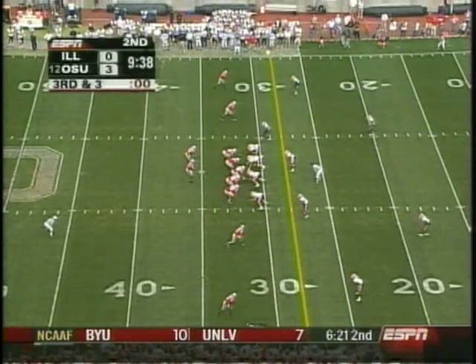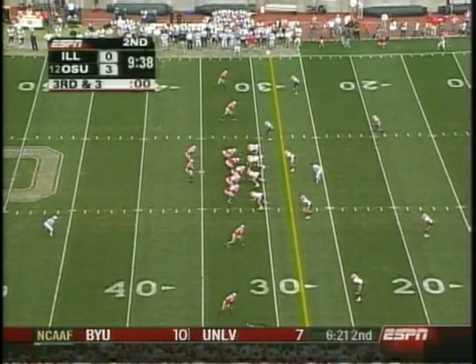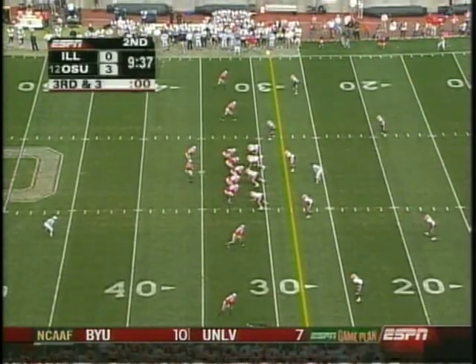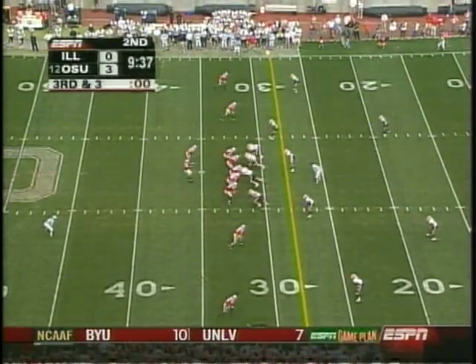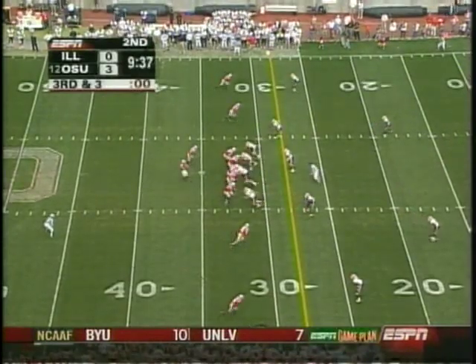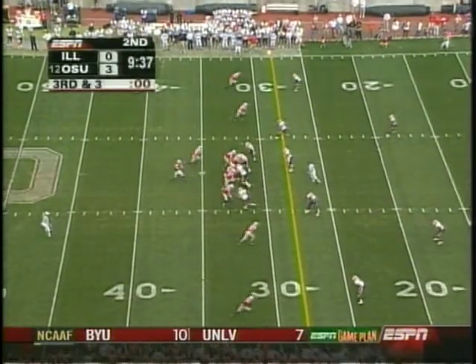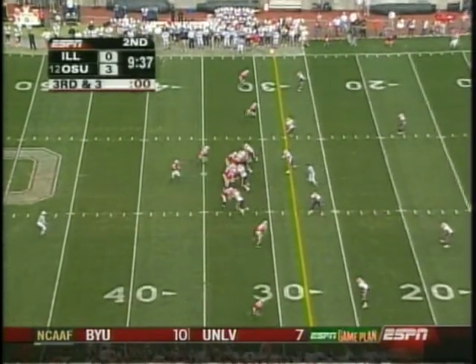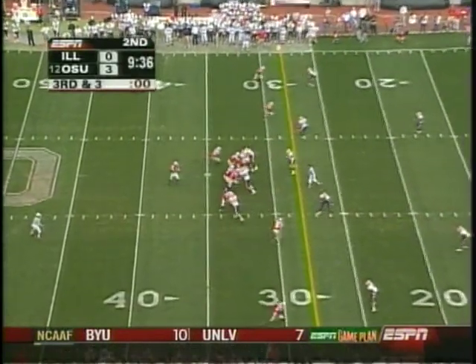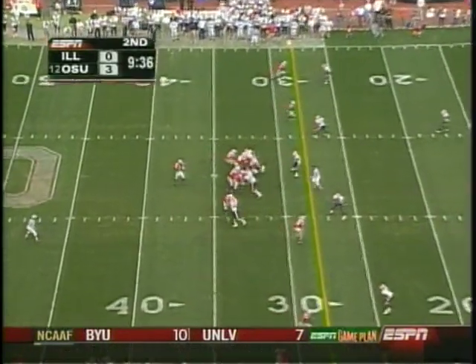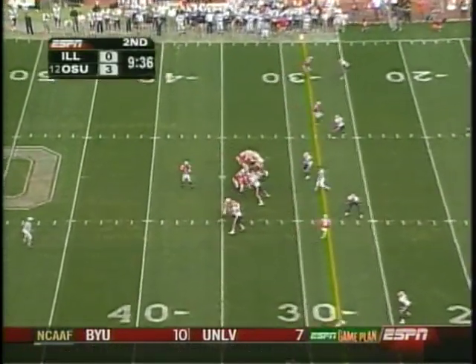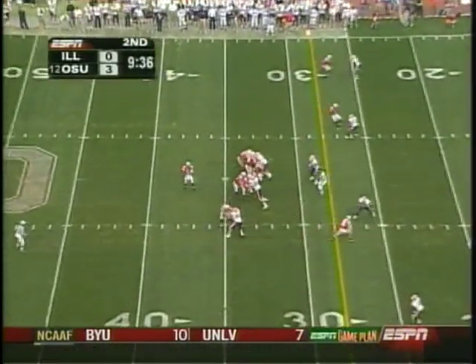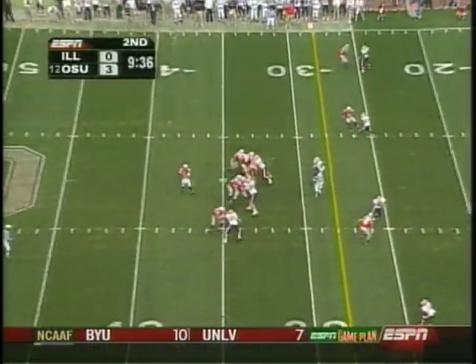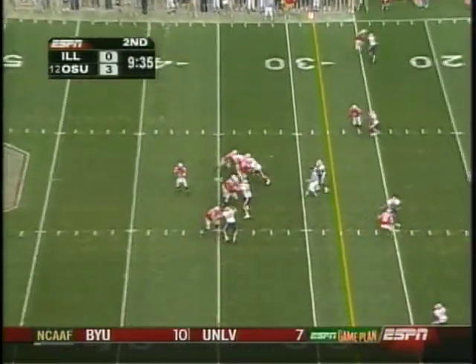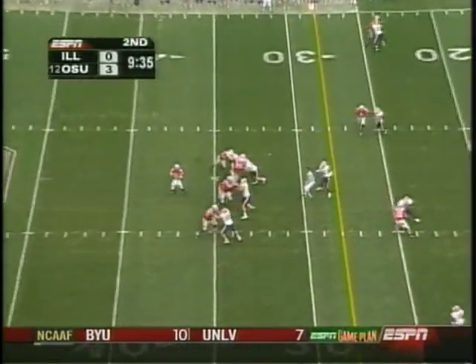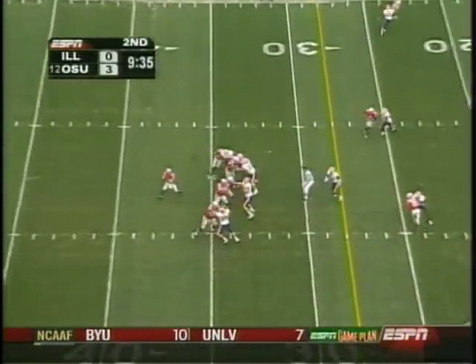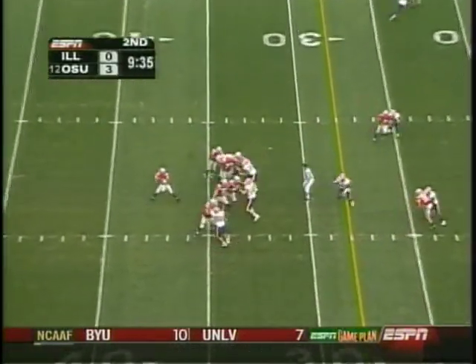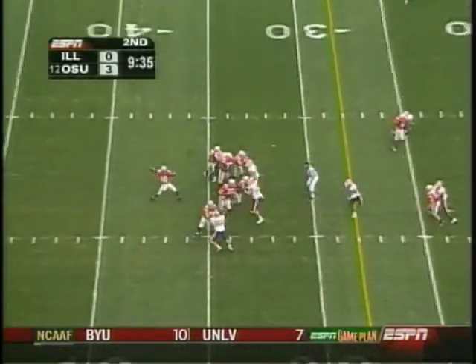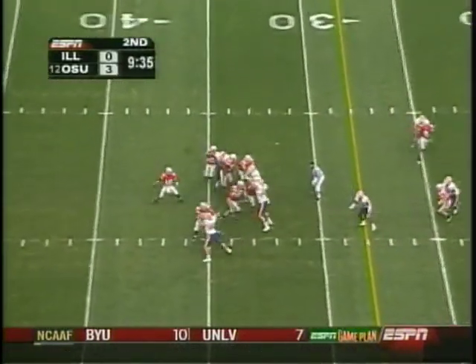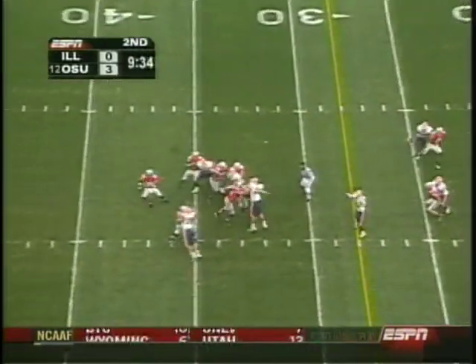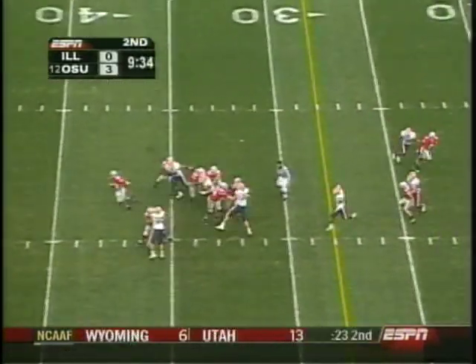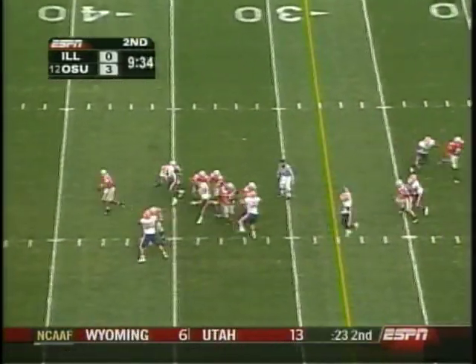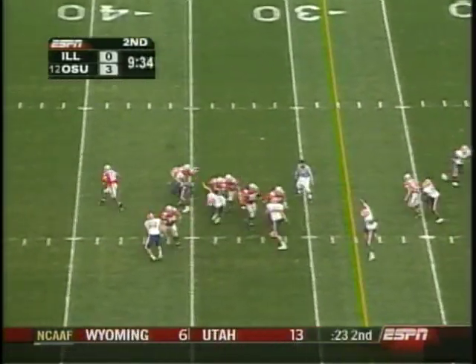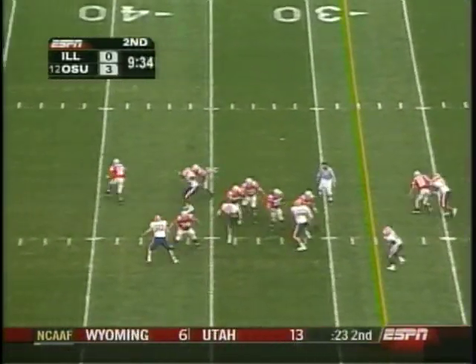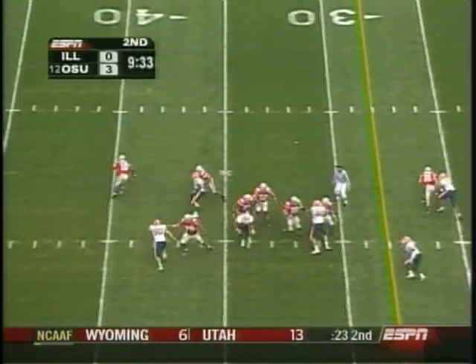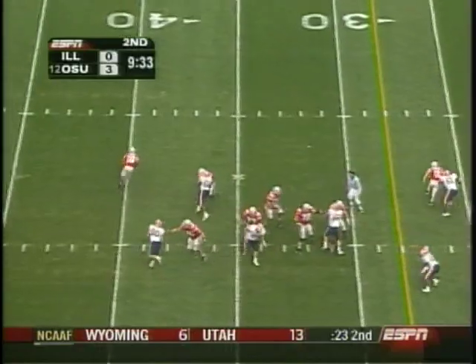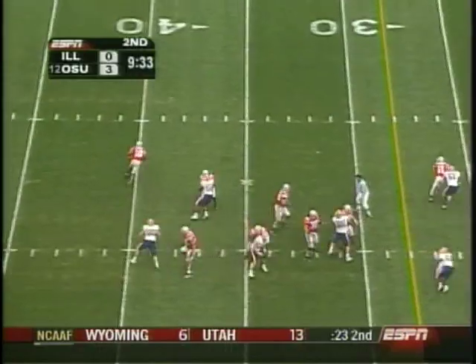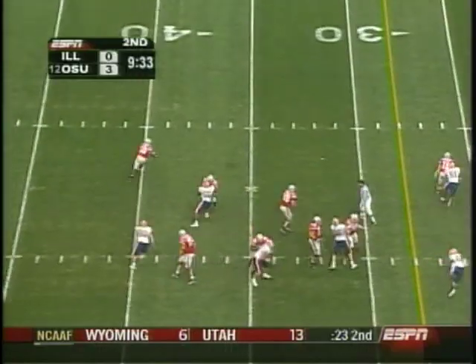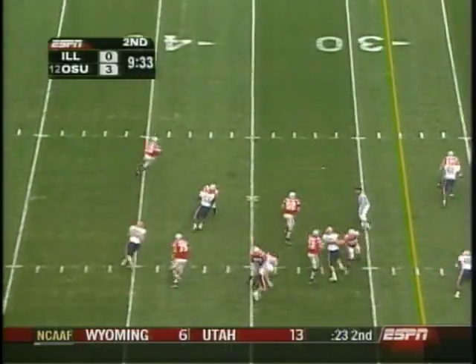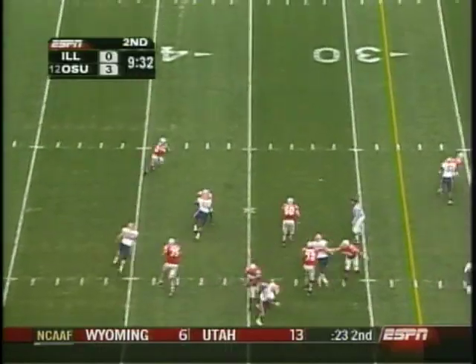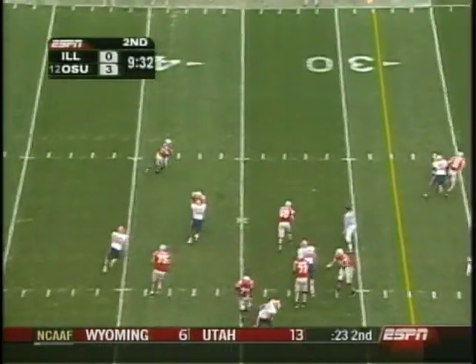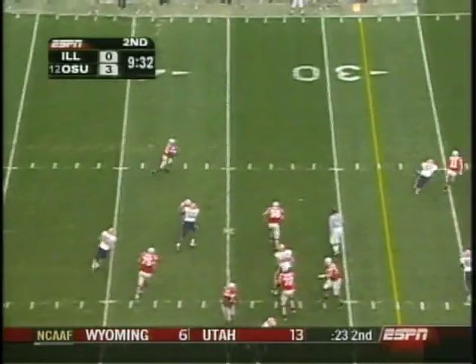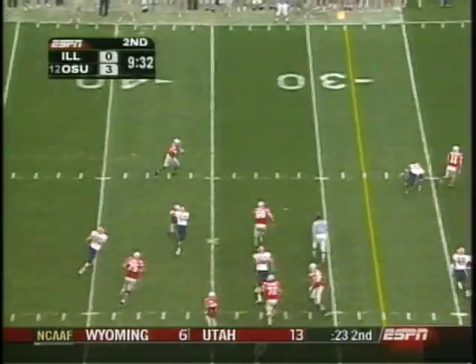They're starting just three seniors on both sides of the ball. It's not a lot — hard to win games that way.